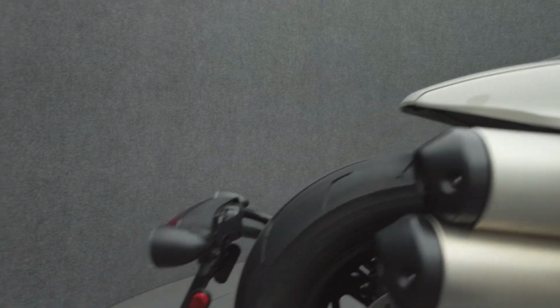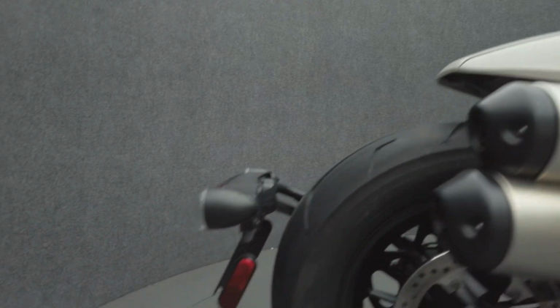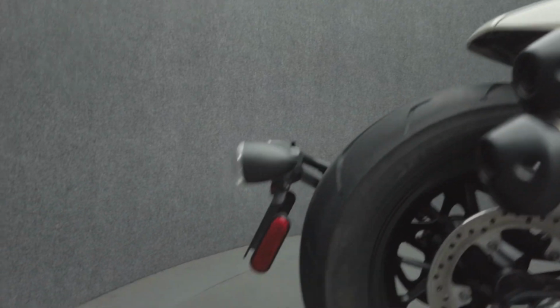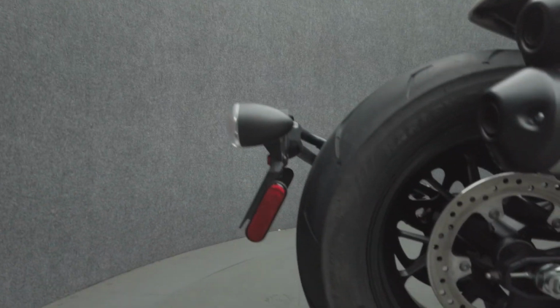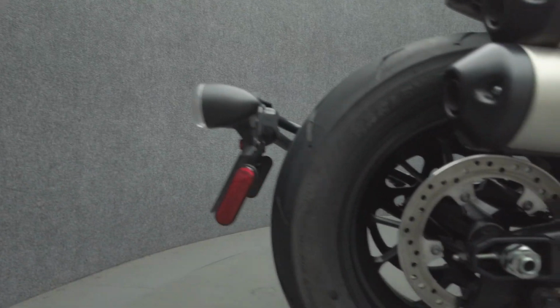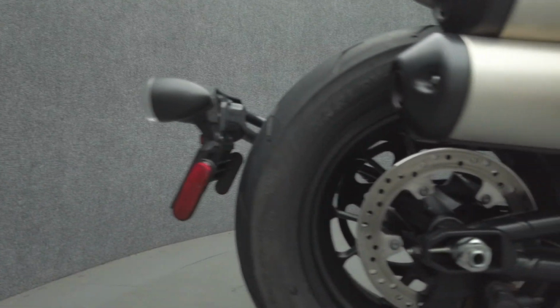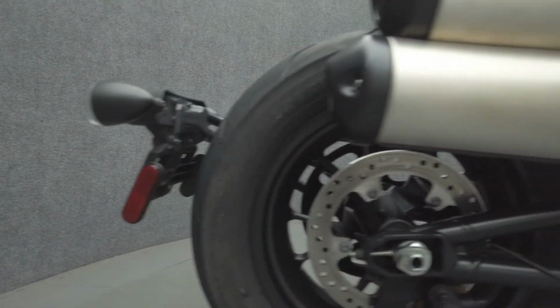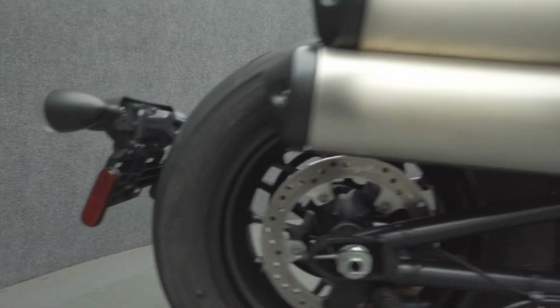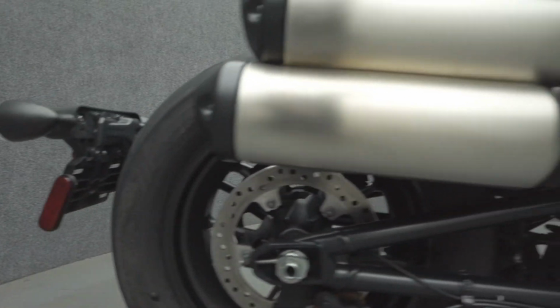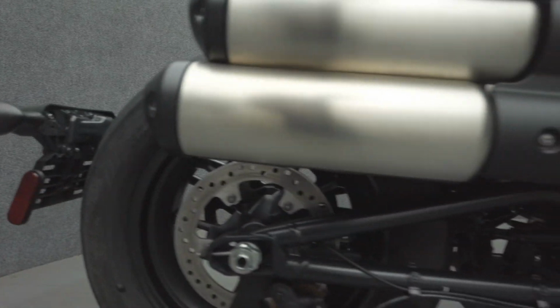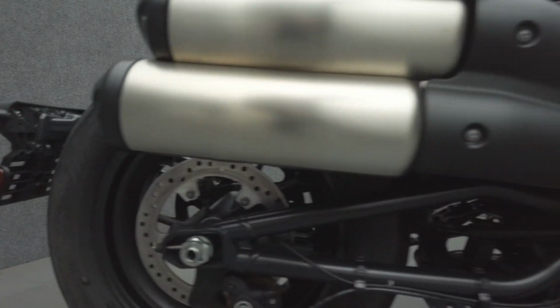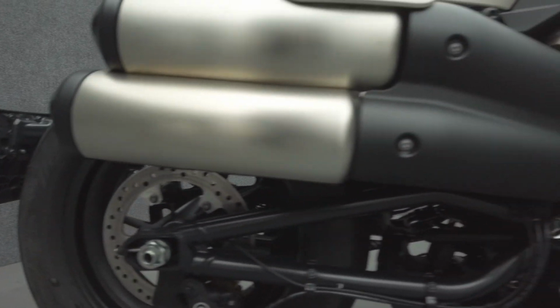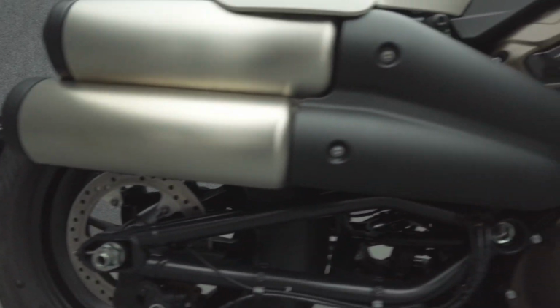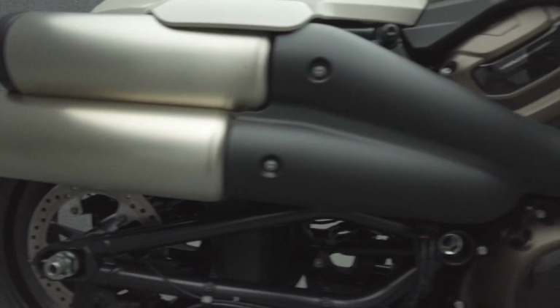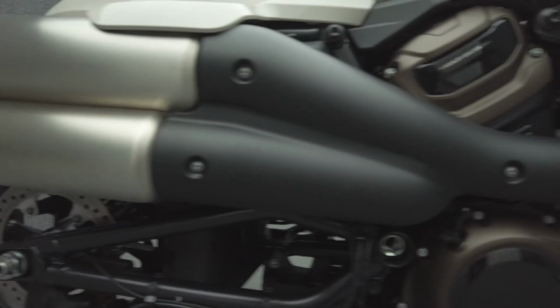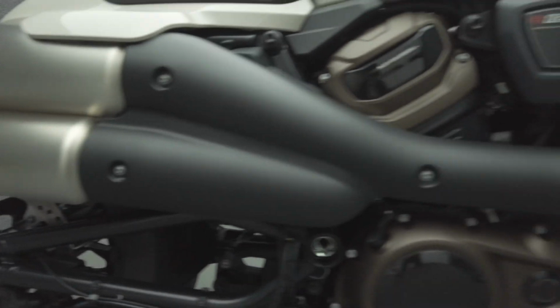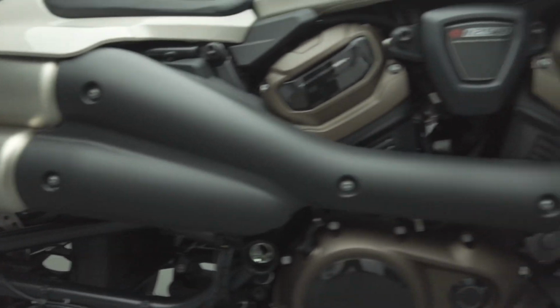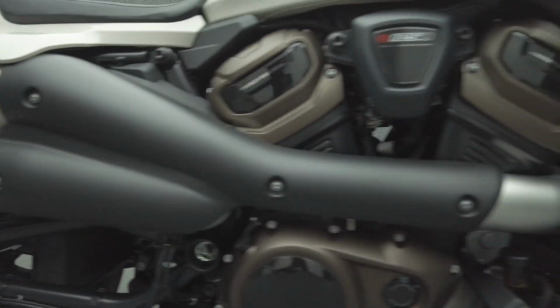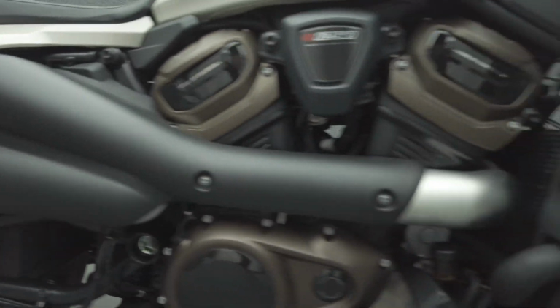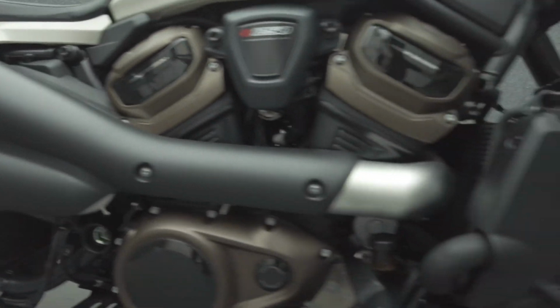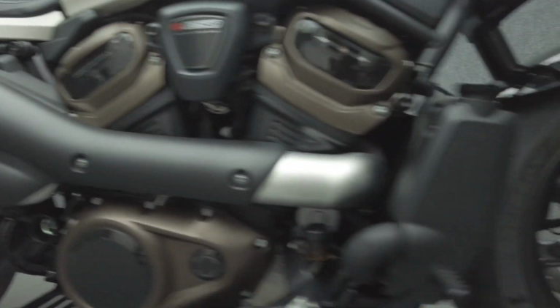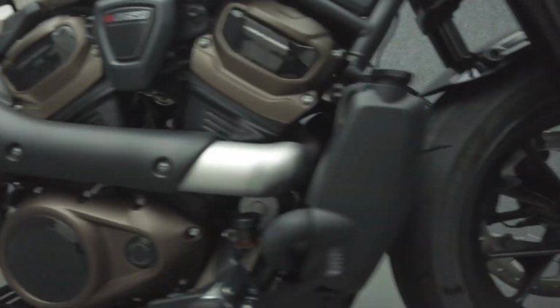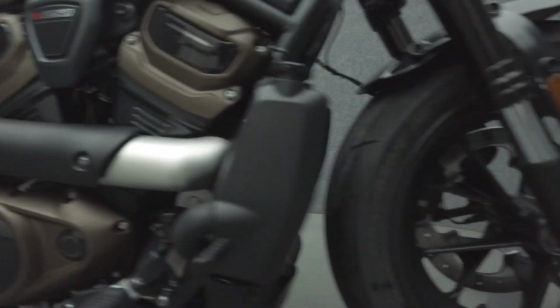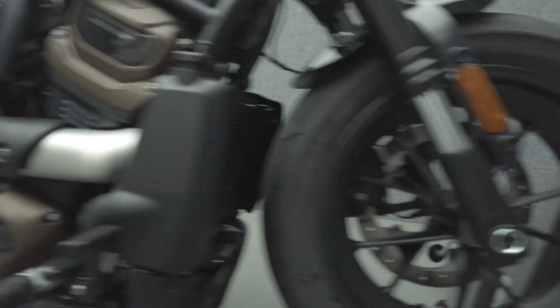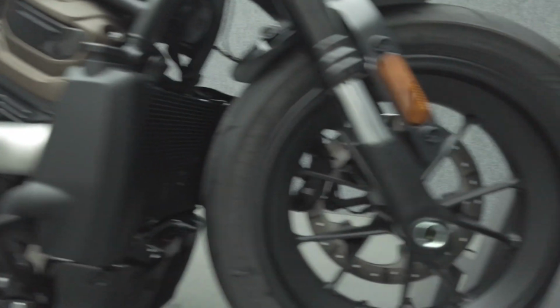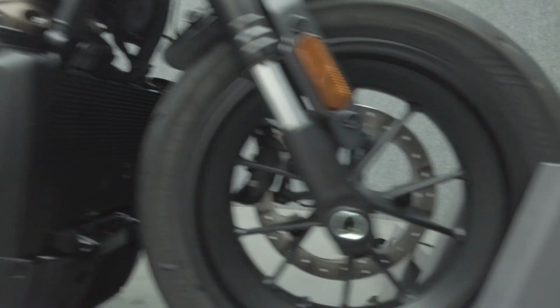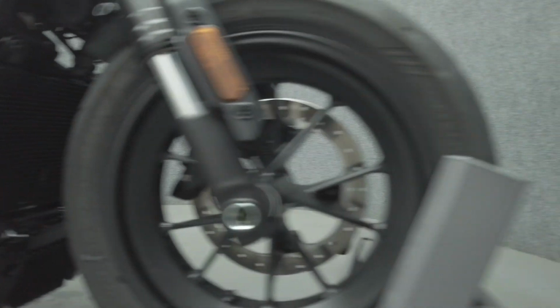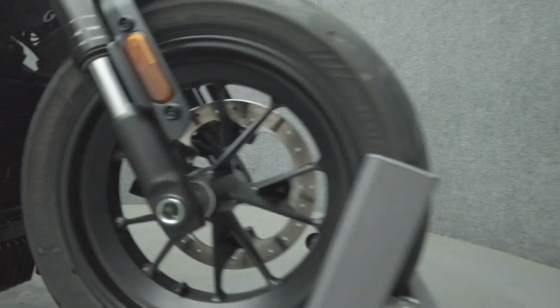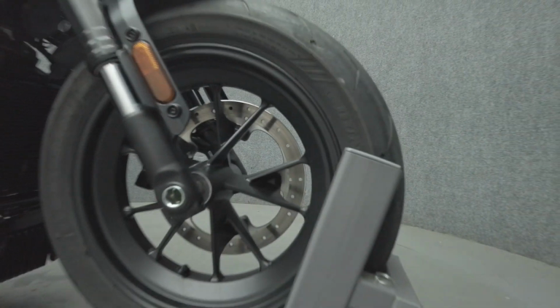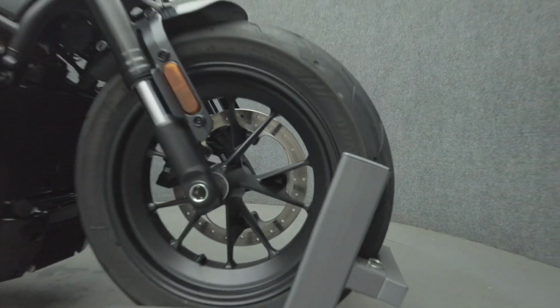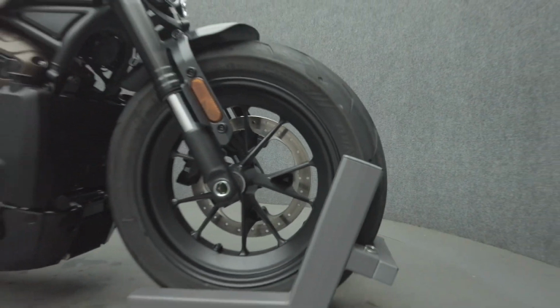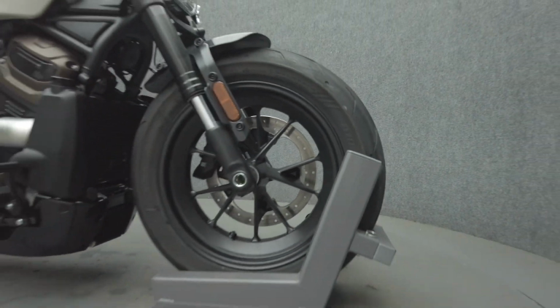The Sportster takes a Harley Classic and pushes it in a sport custom direction, complete with a sleek modern look, raw power, and agile handling.